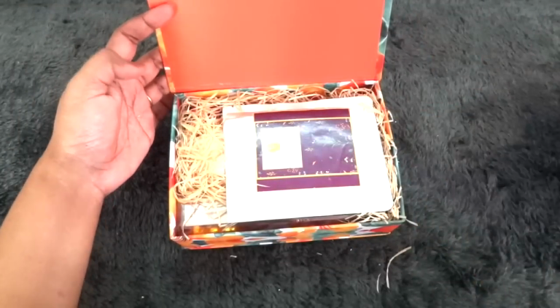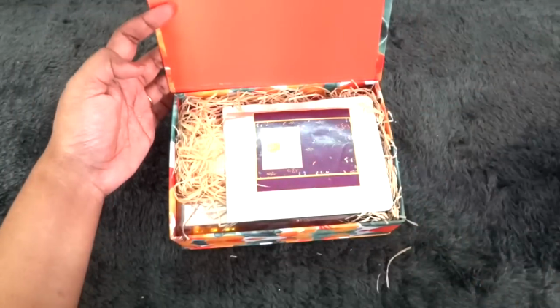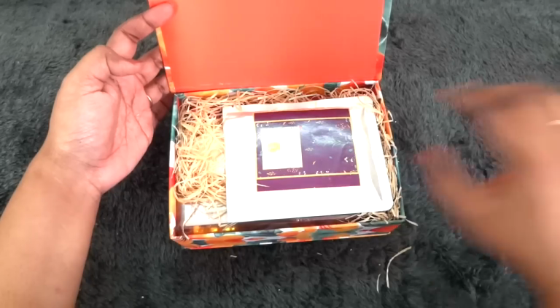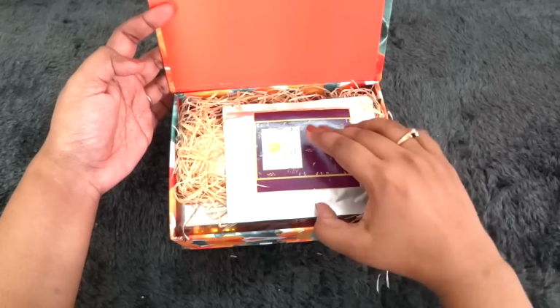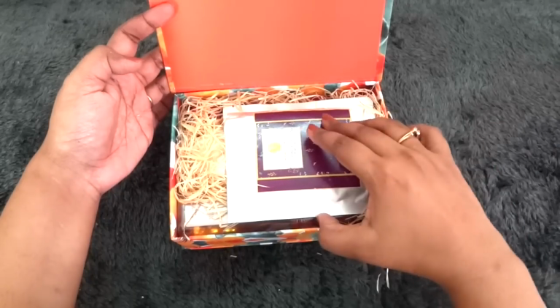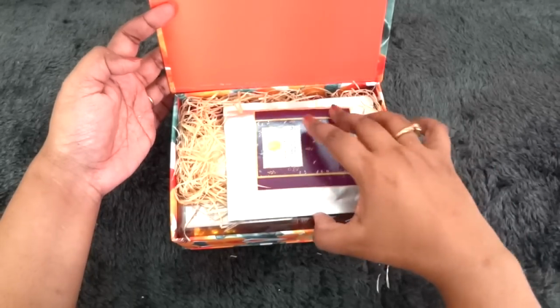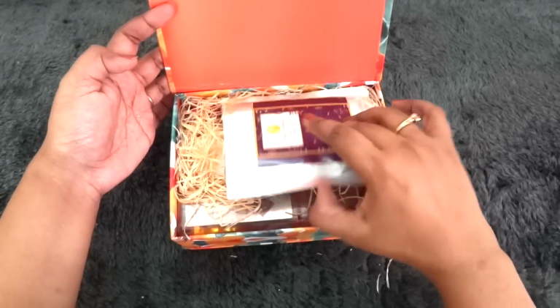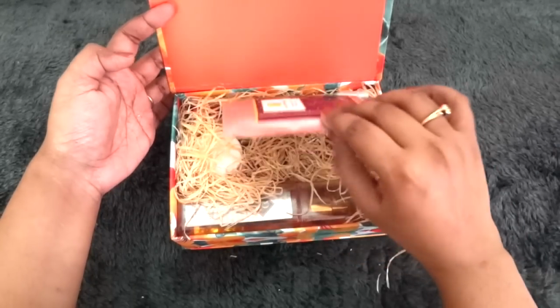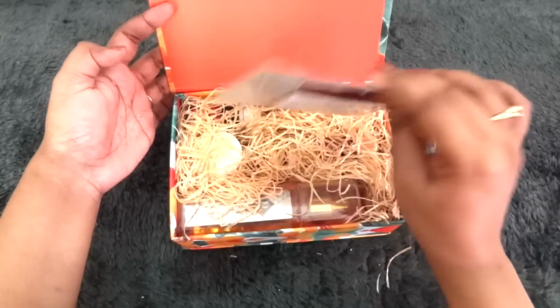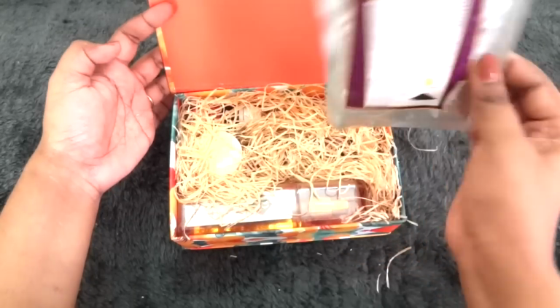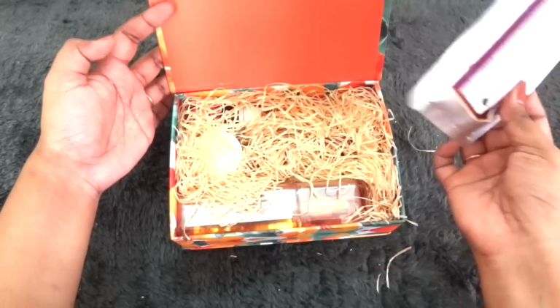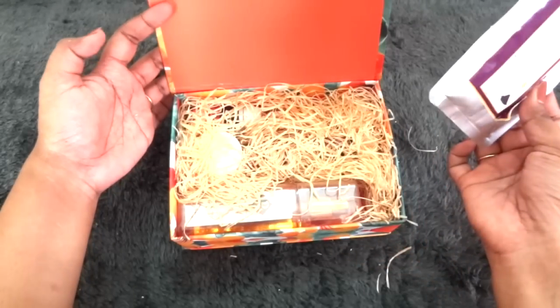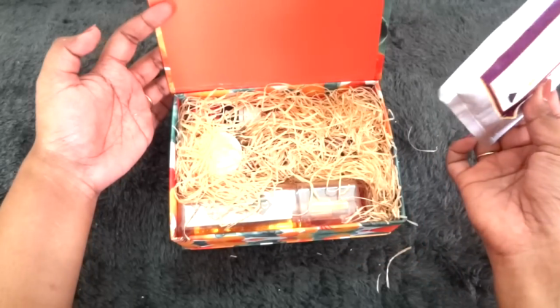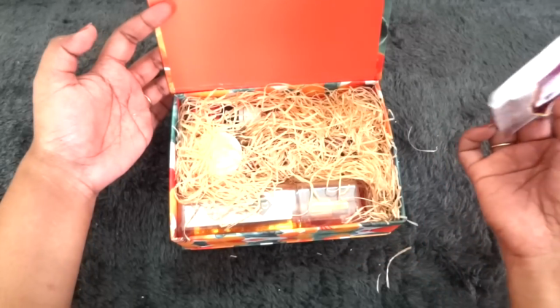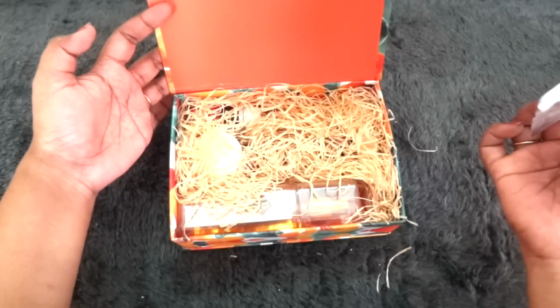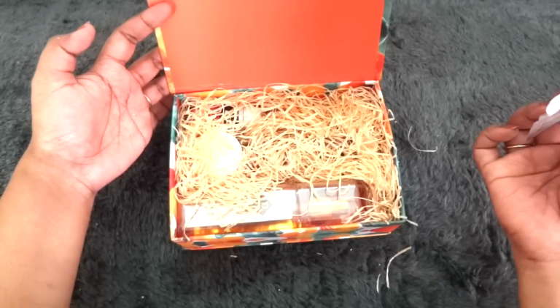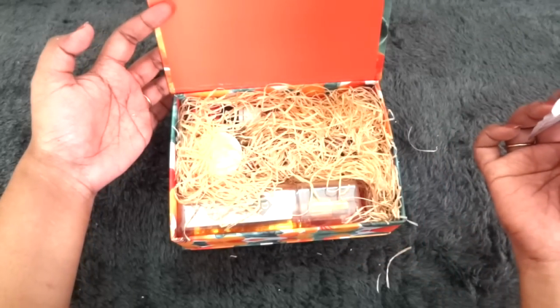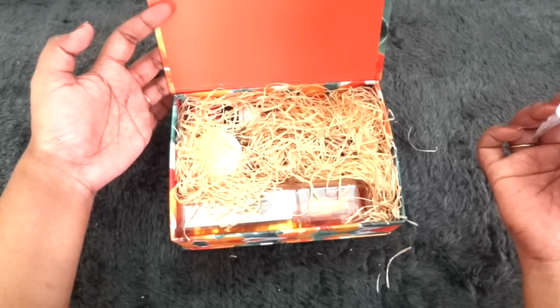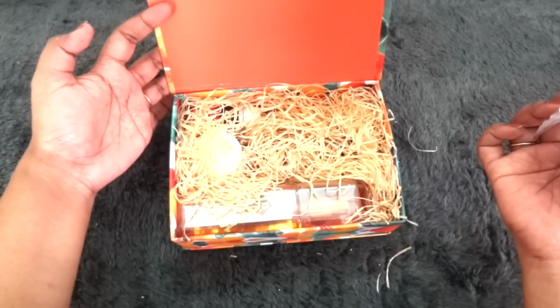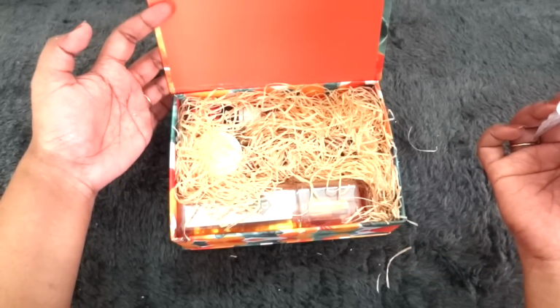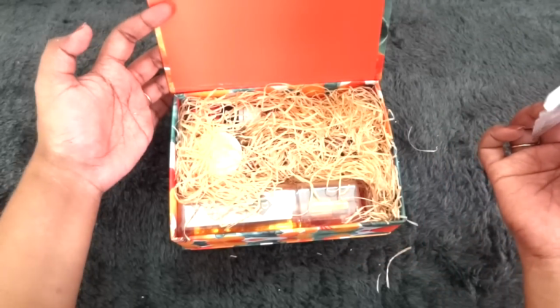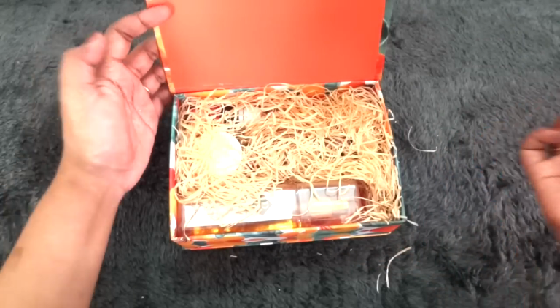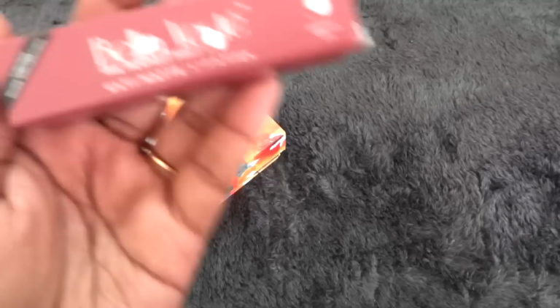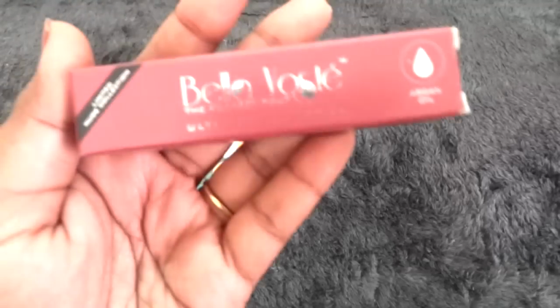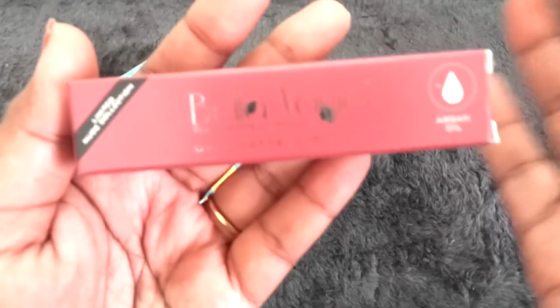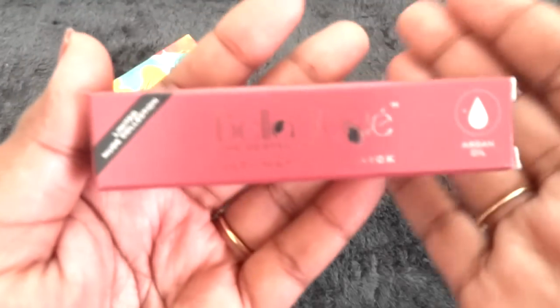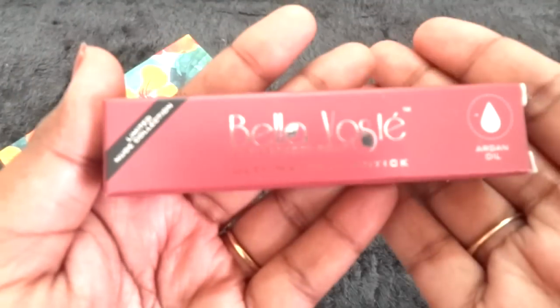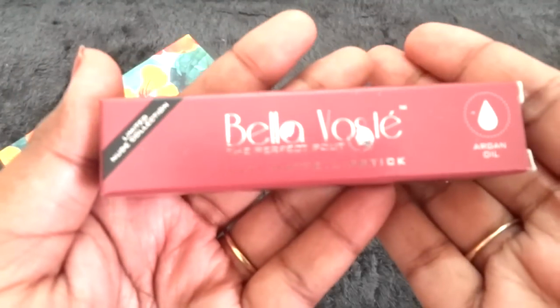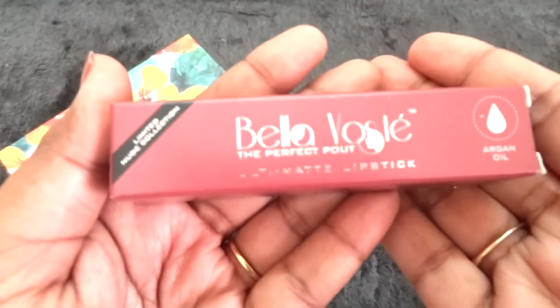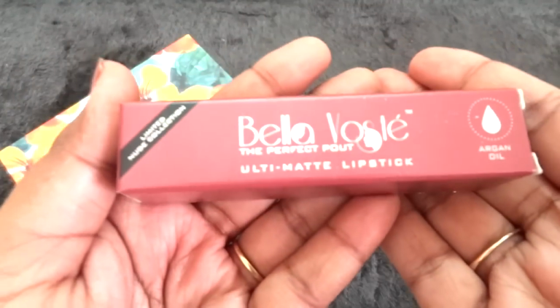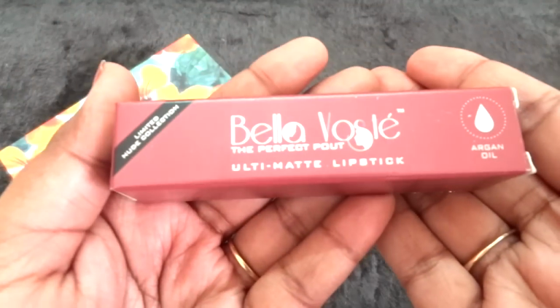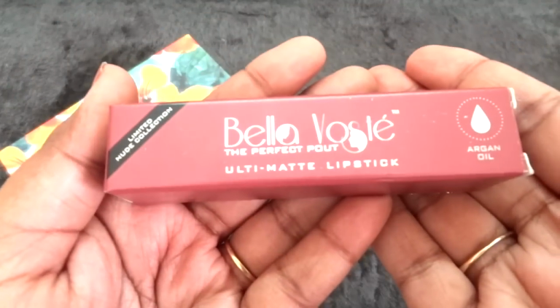We have the info card and all the products right here, so let's just dig into it. Let me start with the product of choice this month.